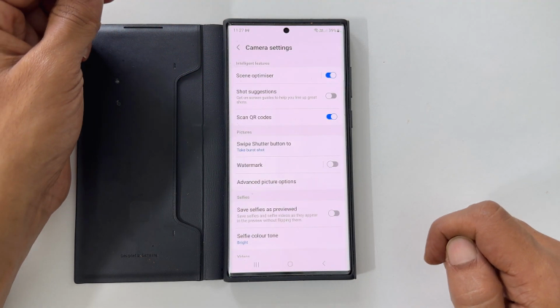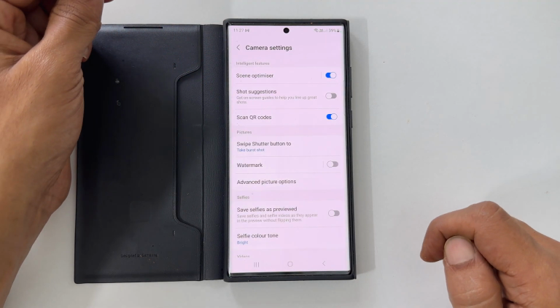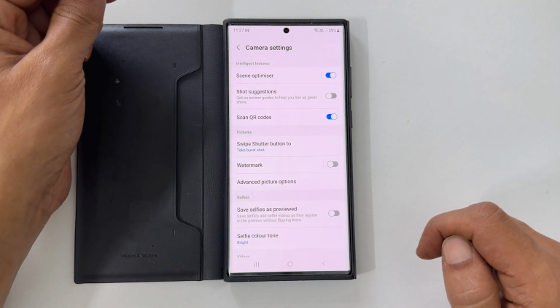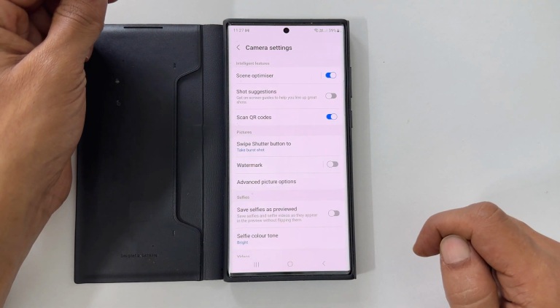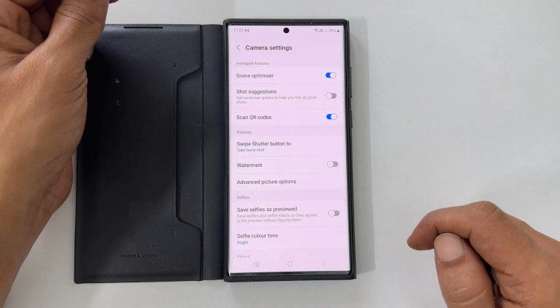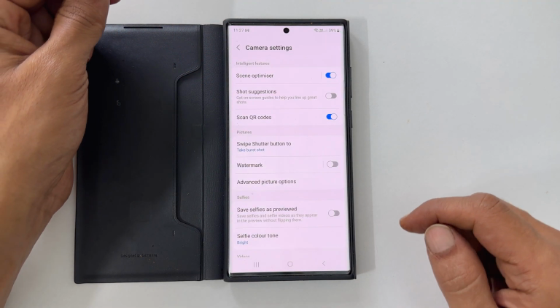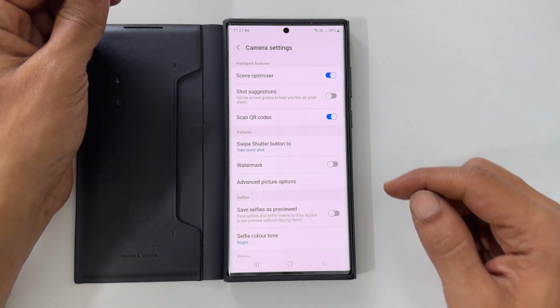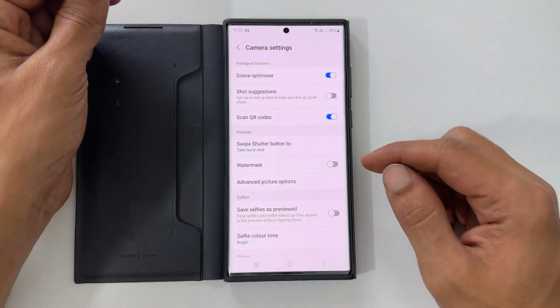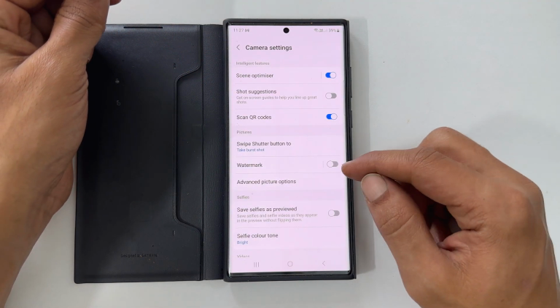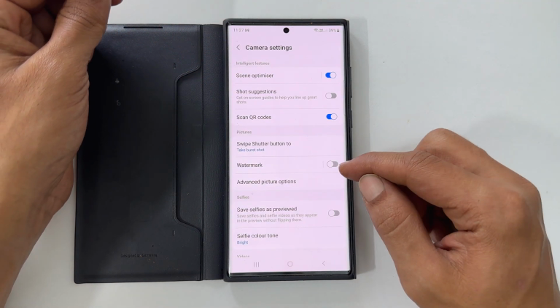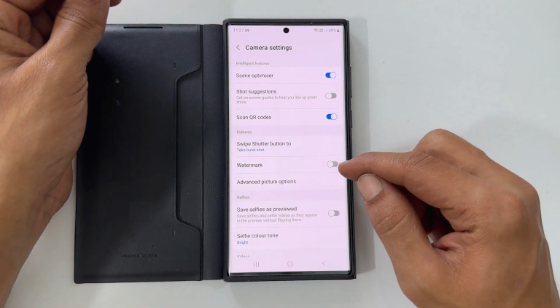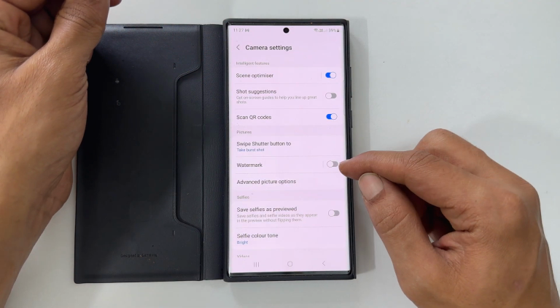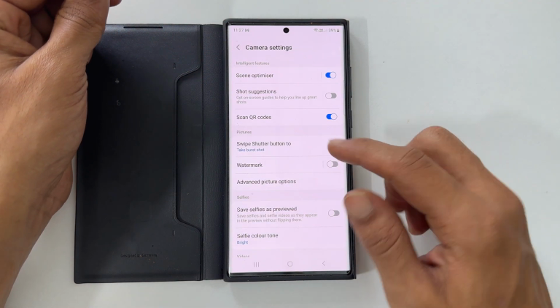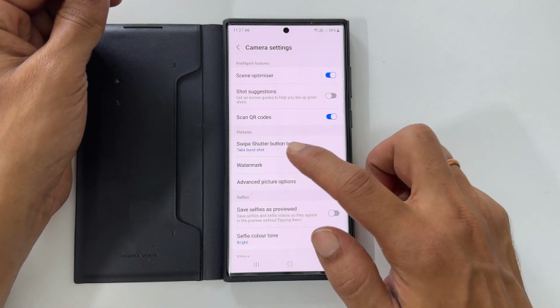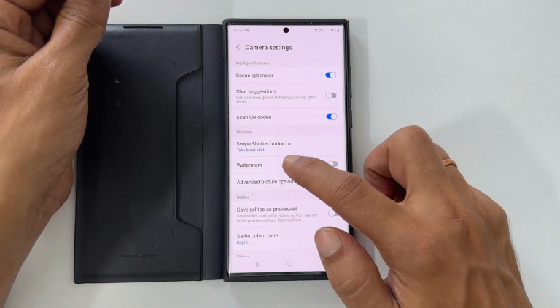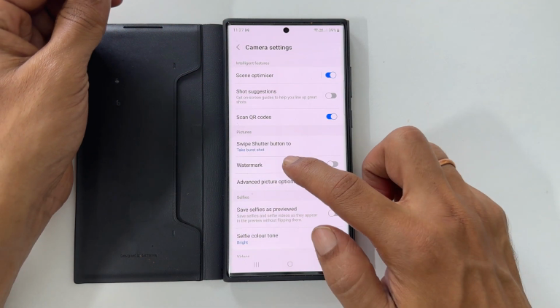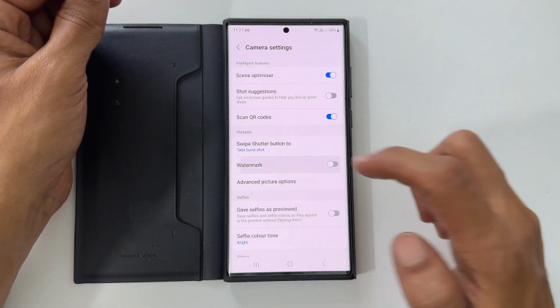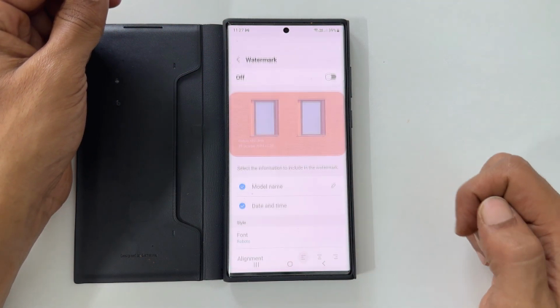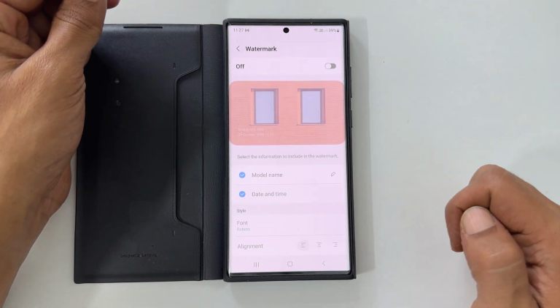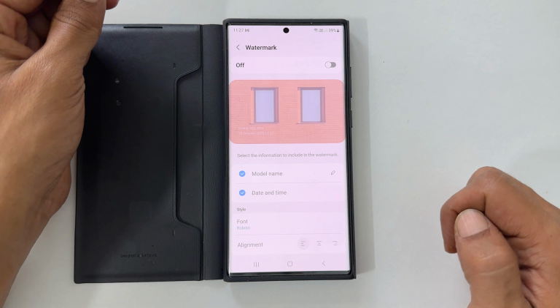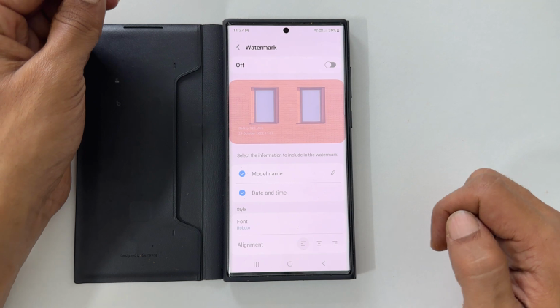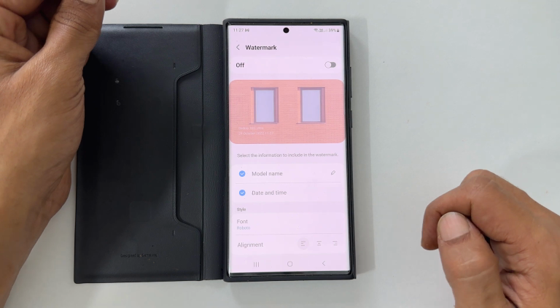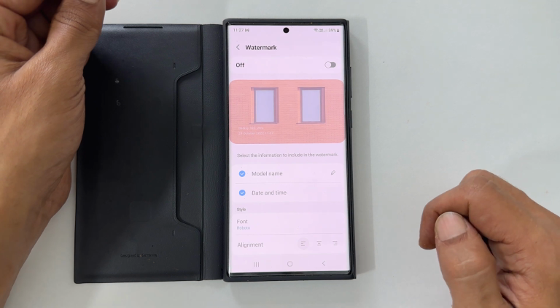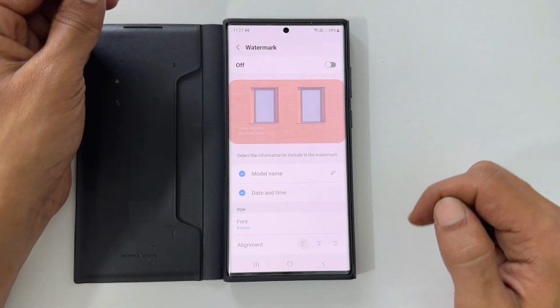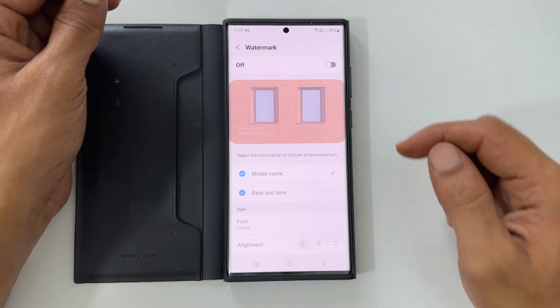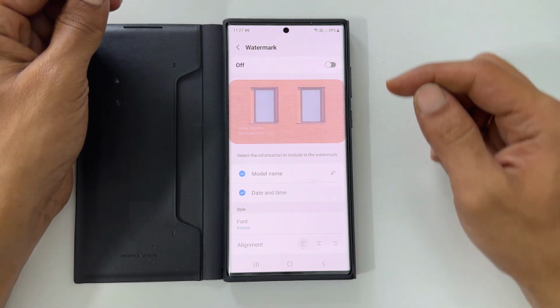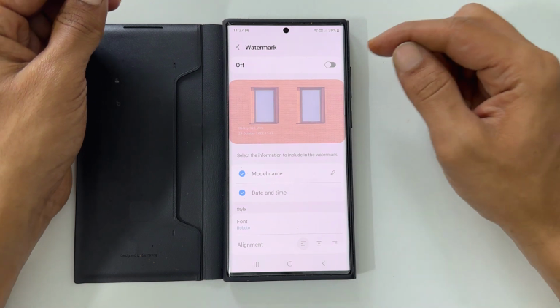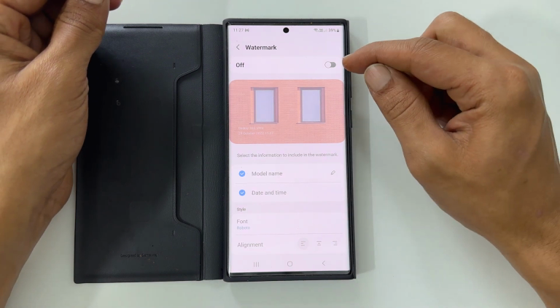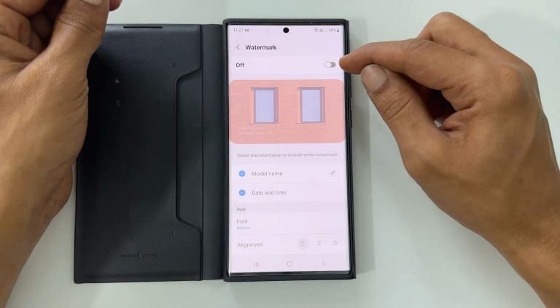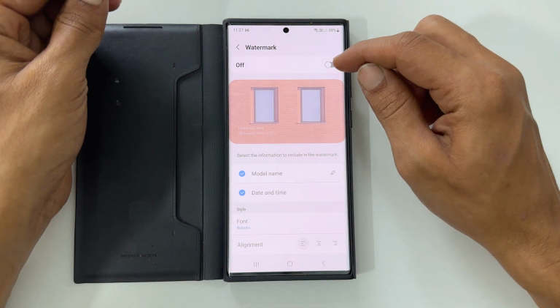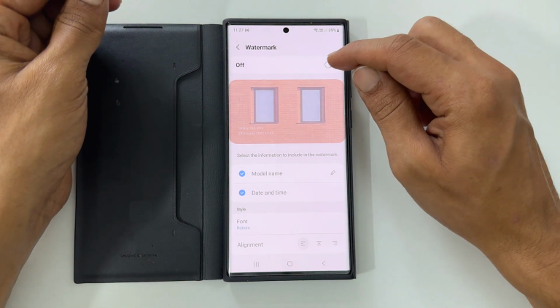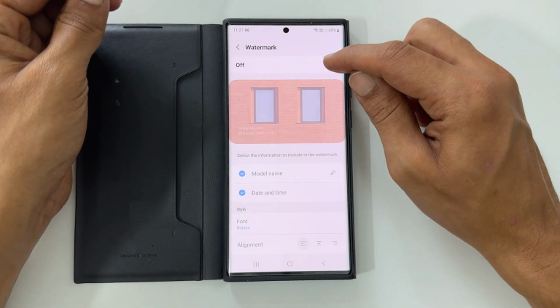Here choose watermark. Toggle on this switch.